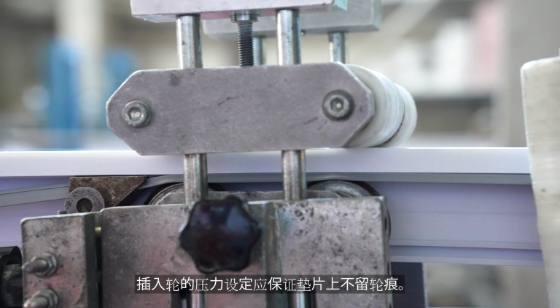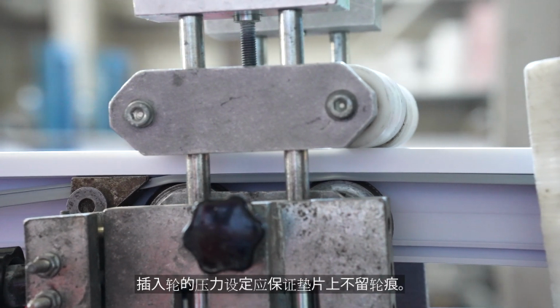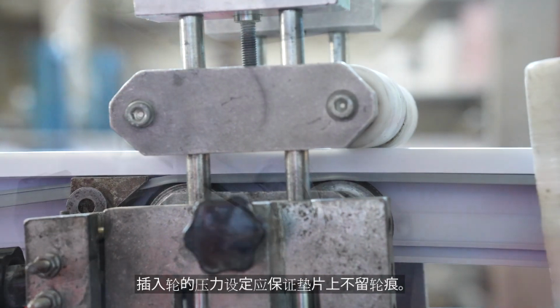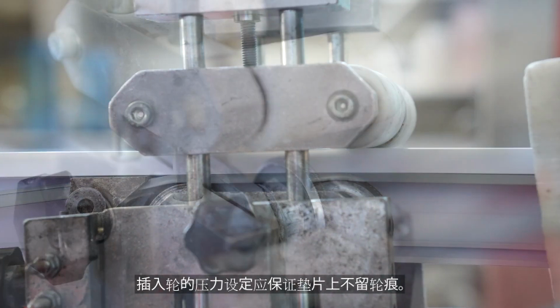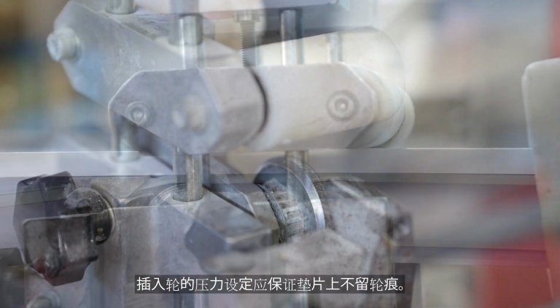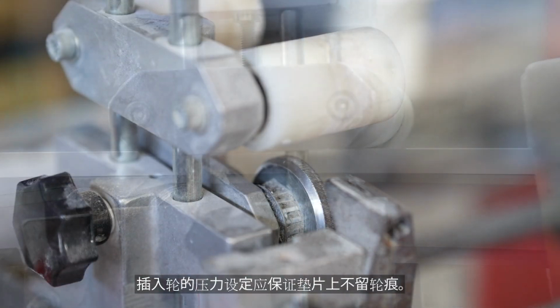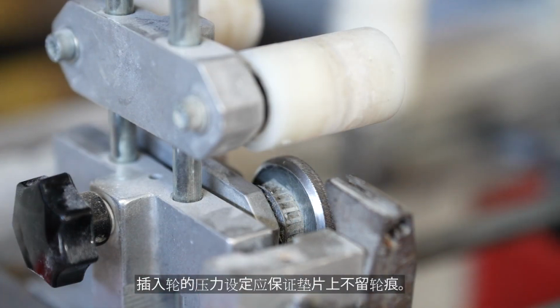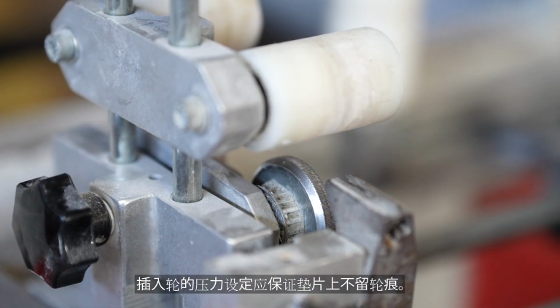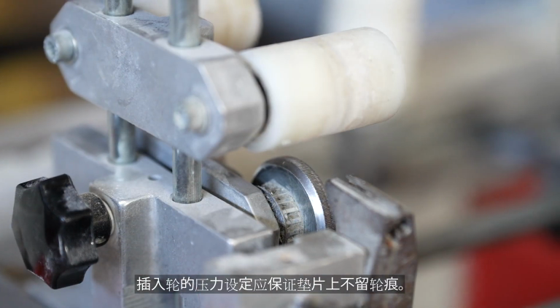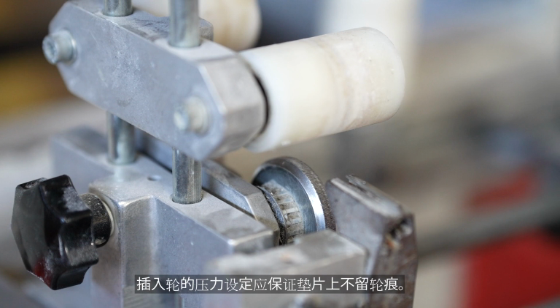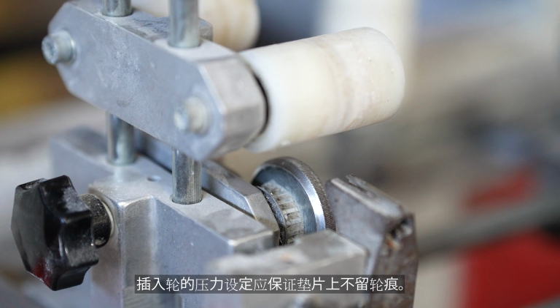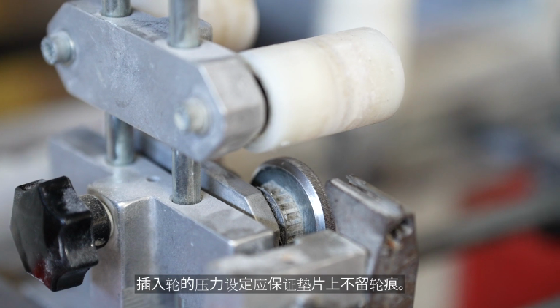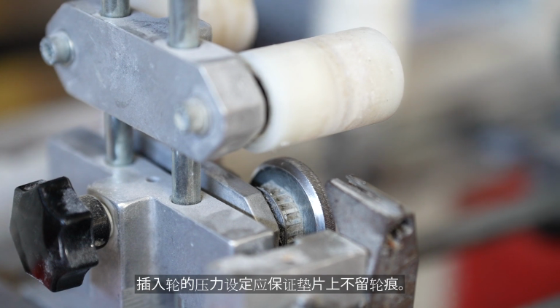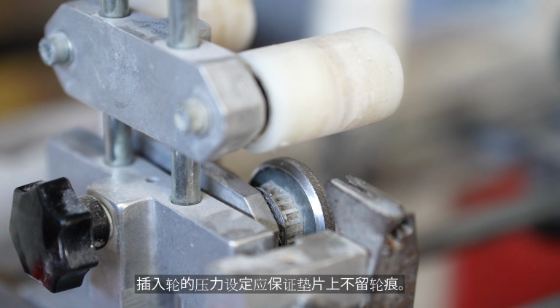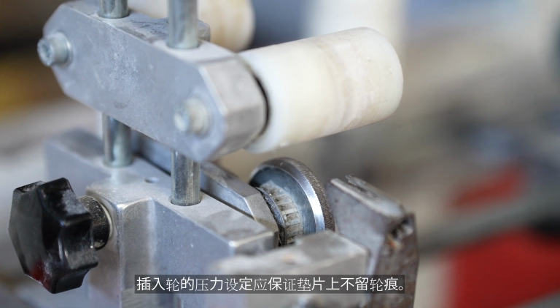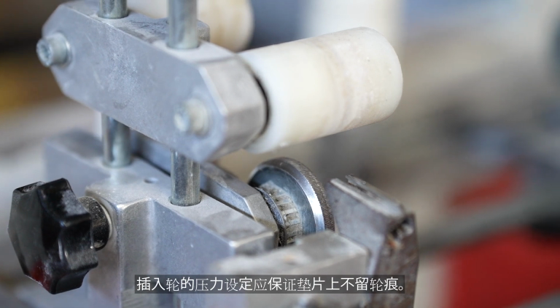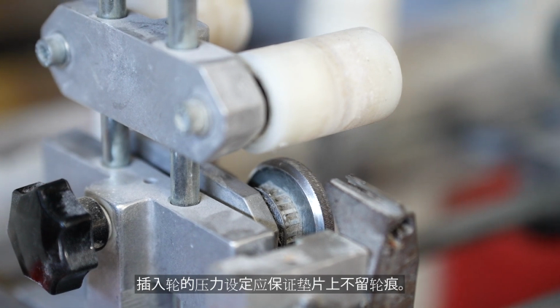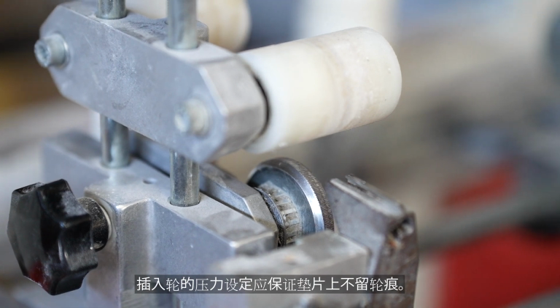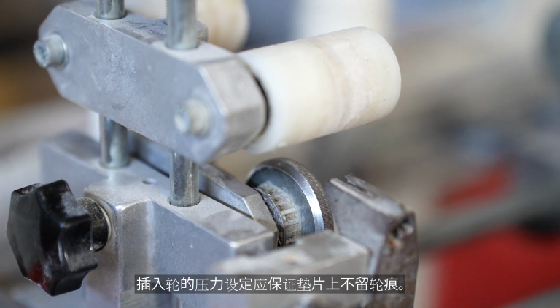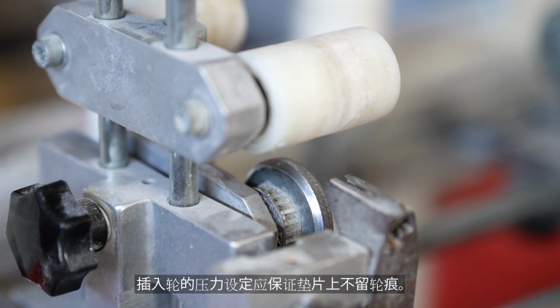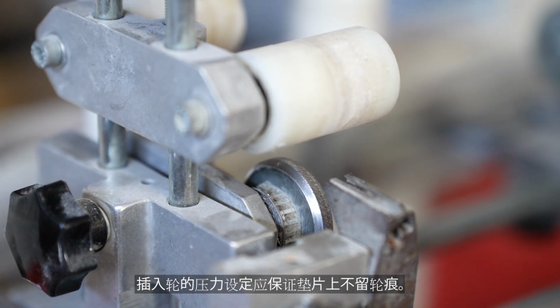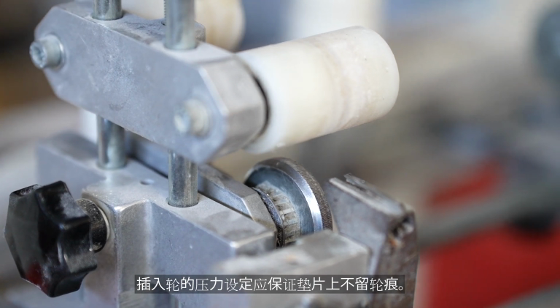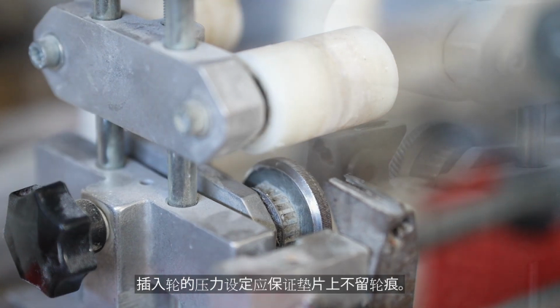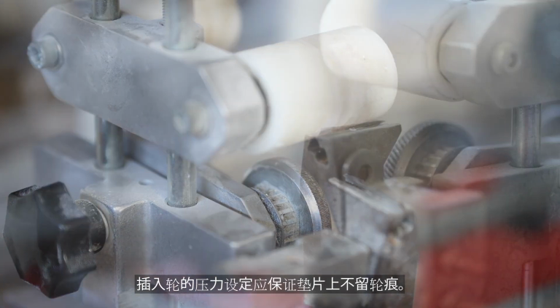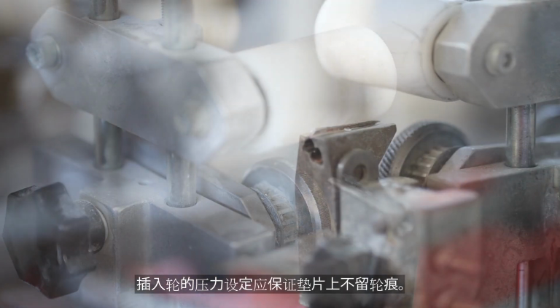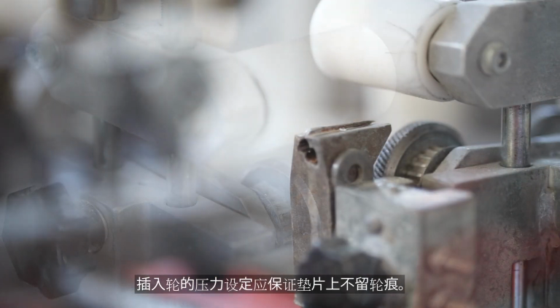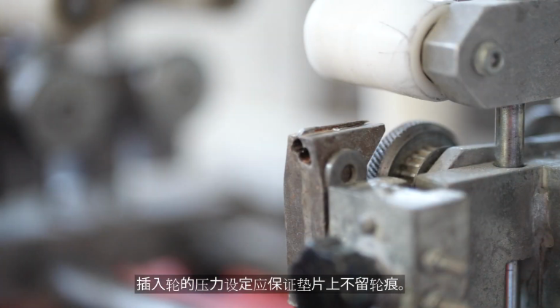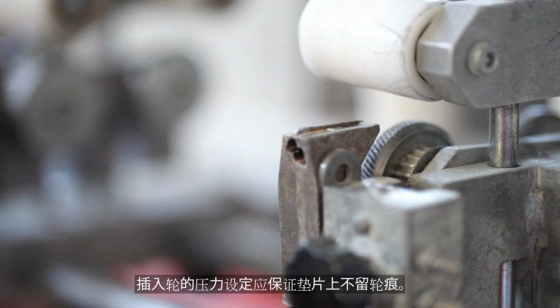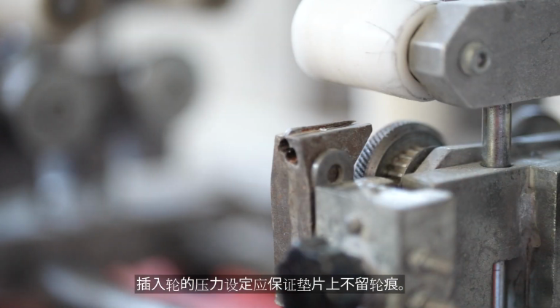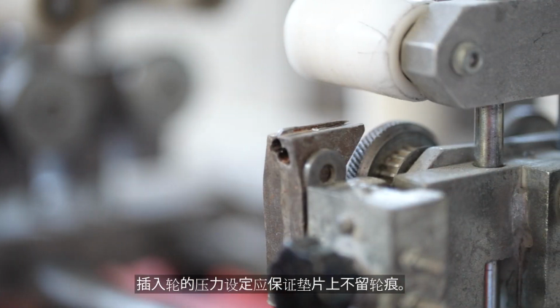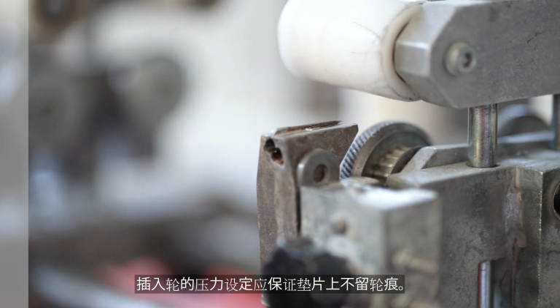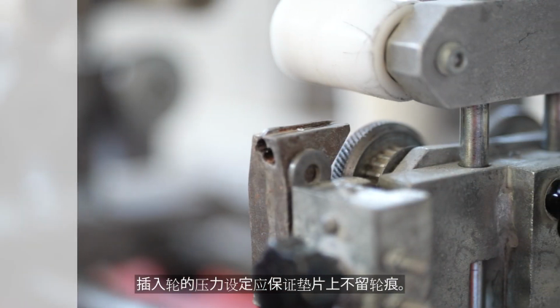The pressure of the insertion wheel shall be set to make sure that there will be no wheel mark on the gasket.